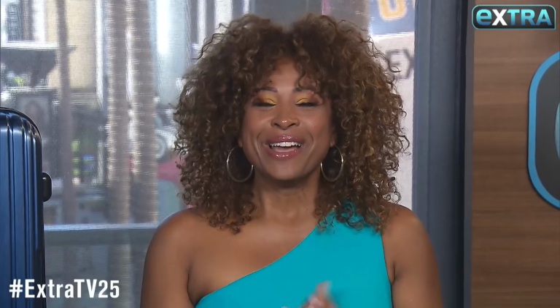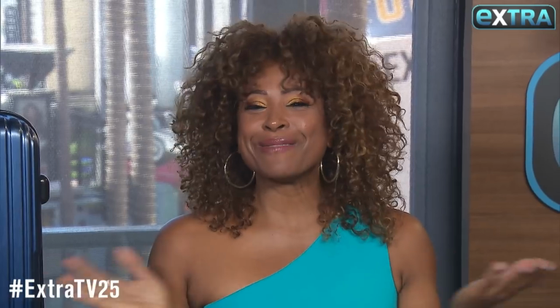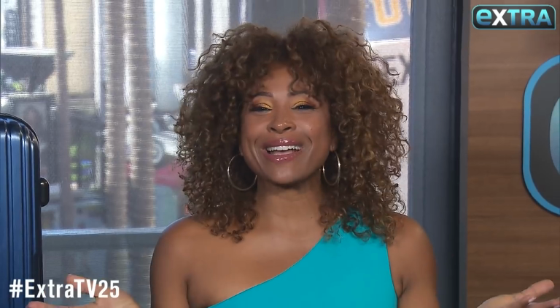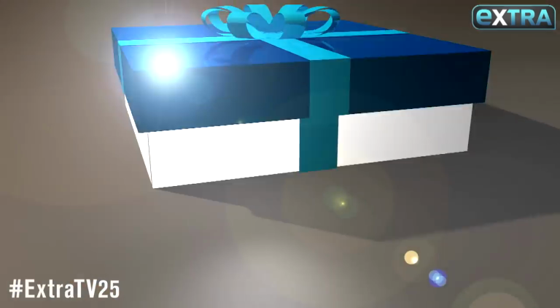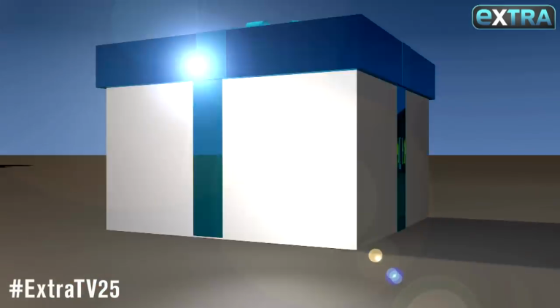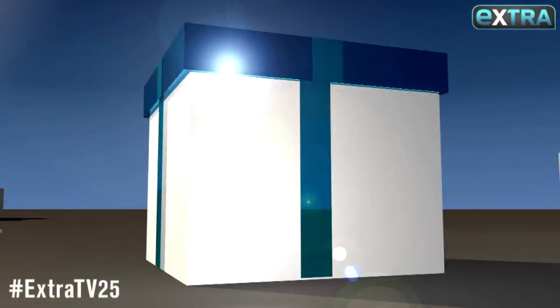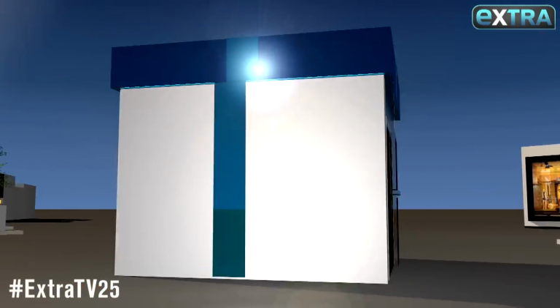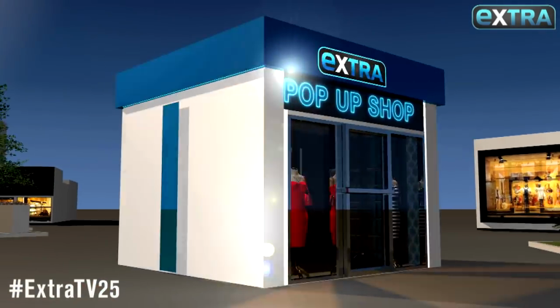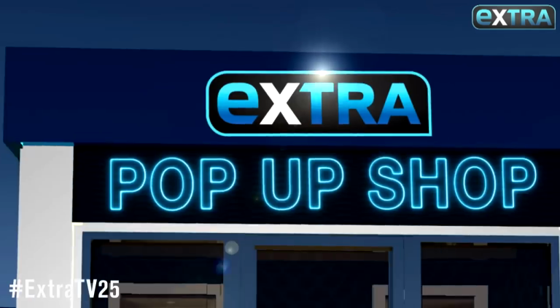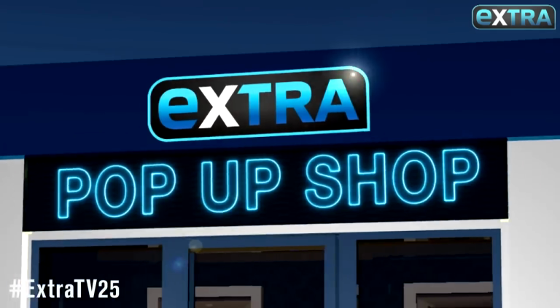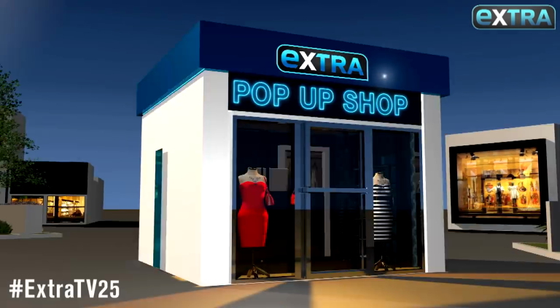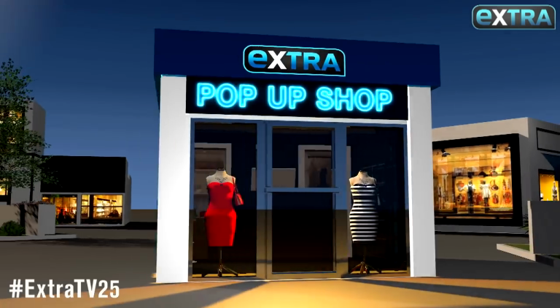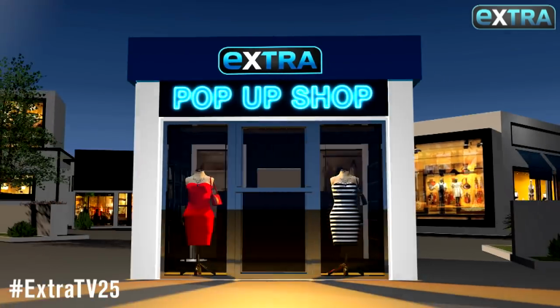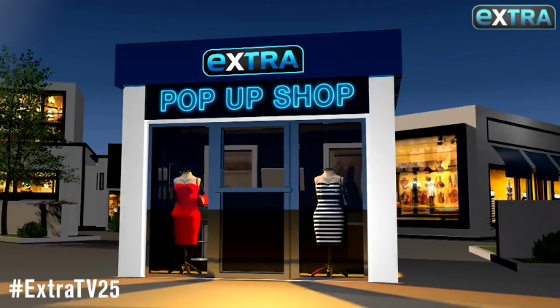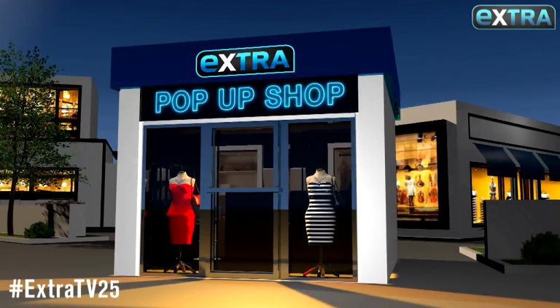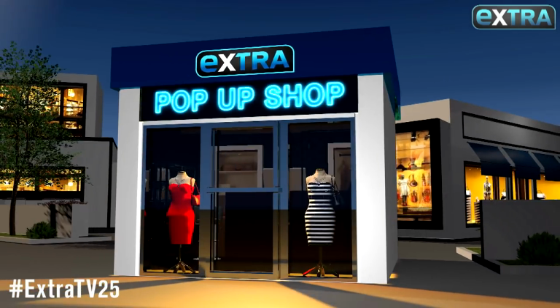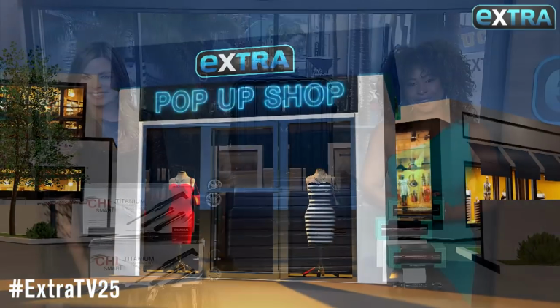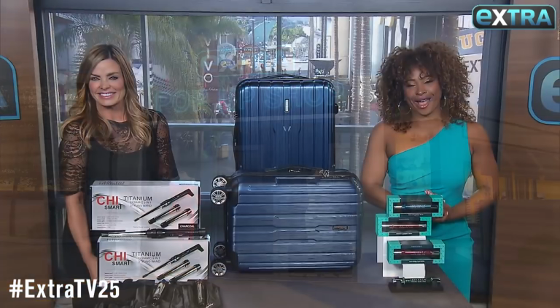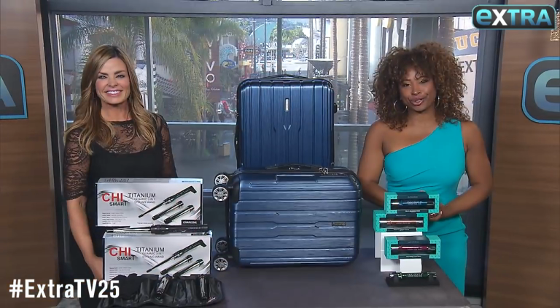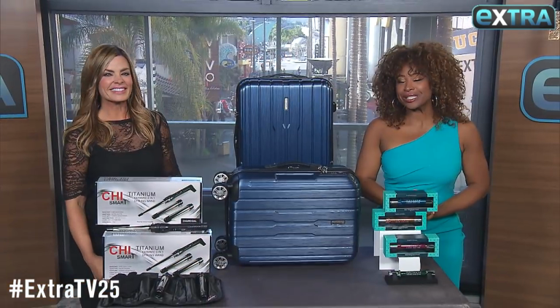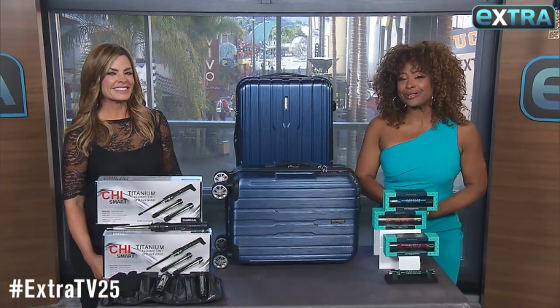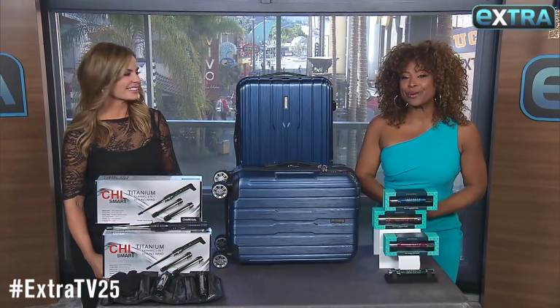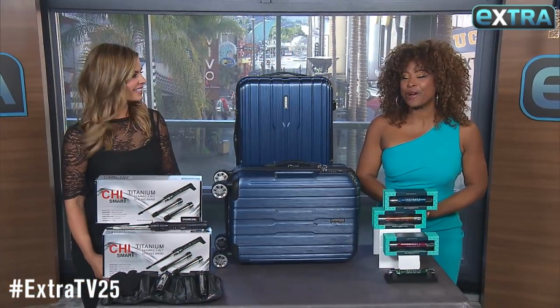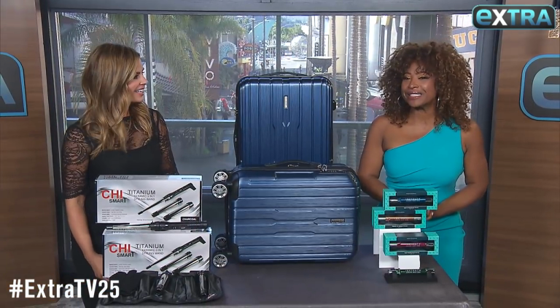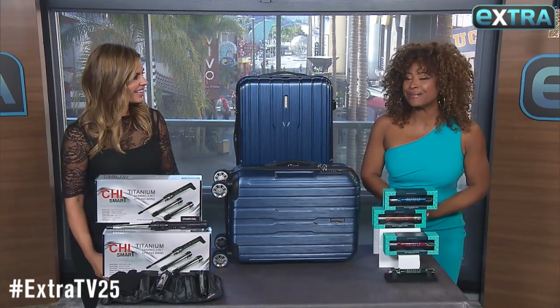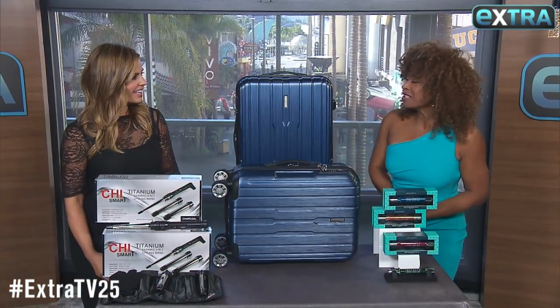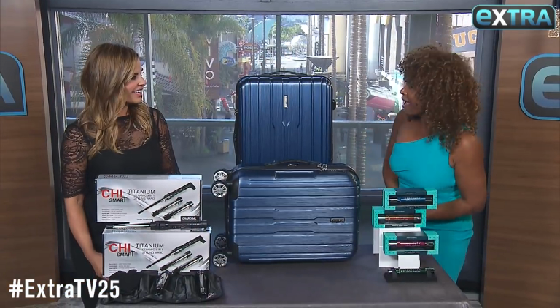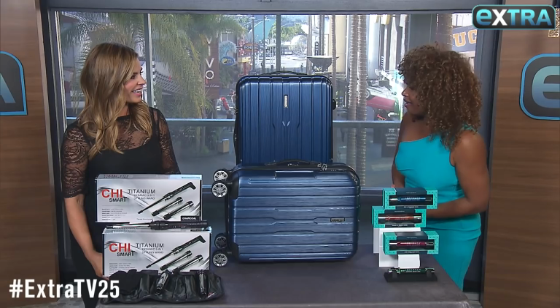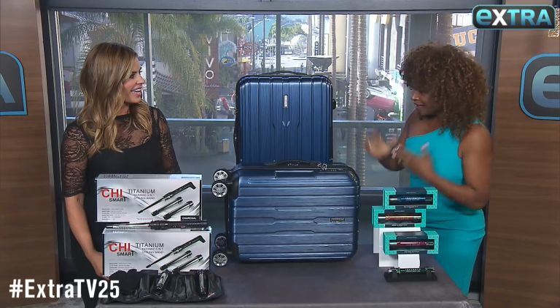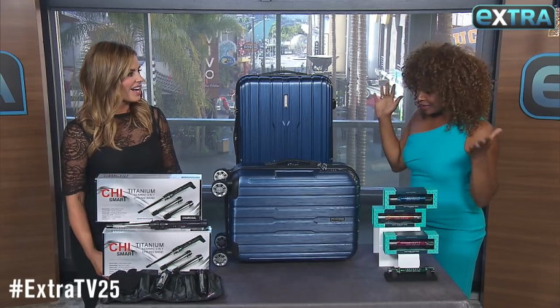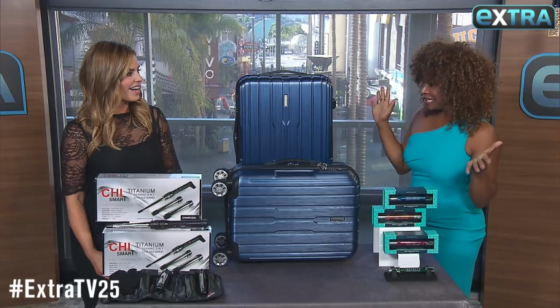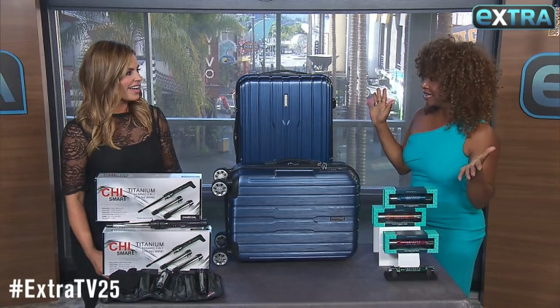We're back again in Xtra's pop-up shop with Michelle Soror for all kinds of deals at extra-exclusive prices. Michelle, looking good.